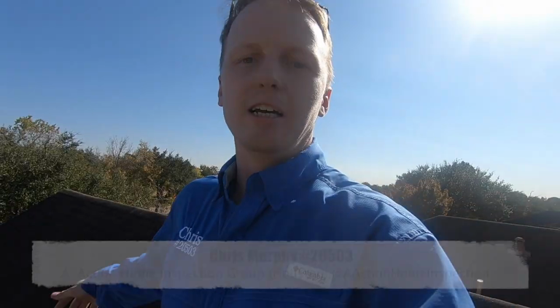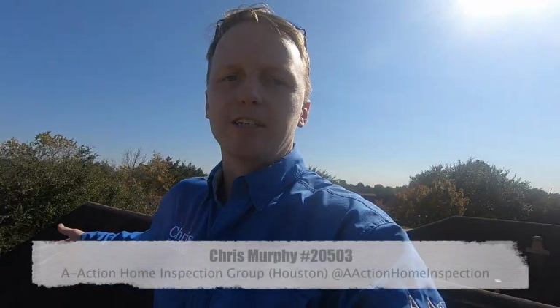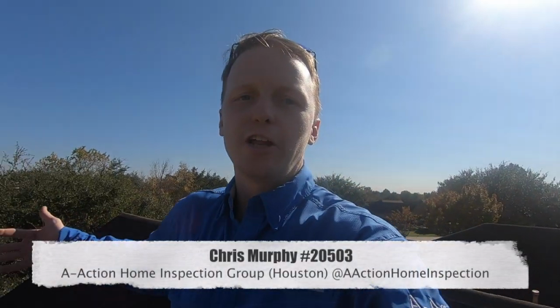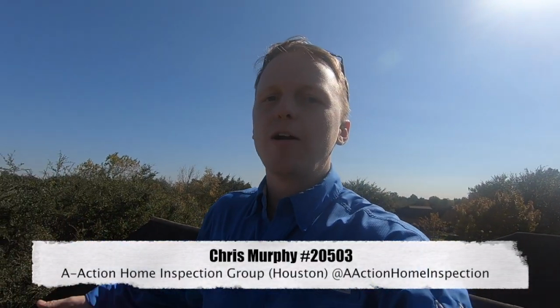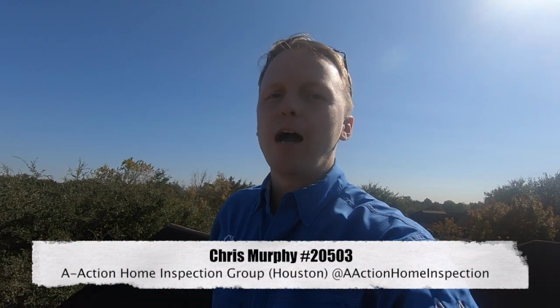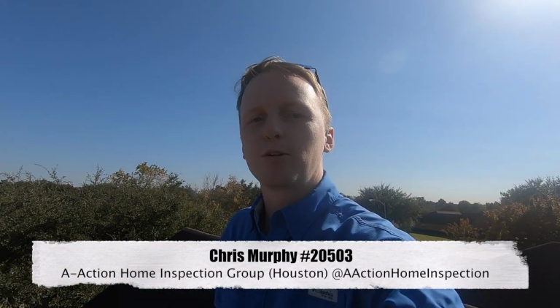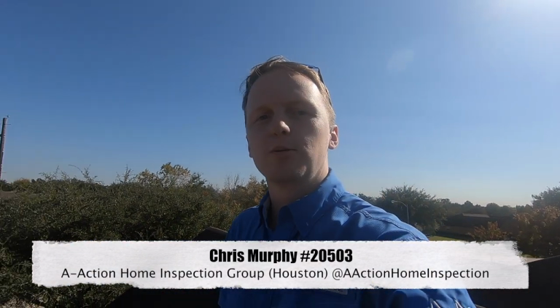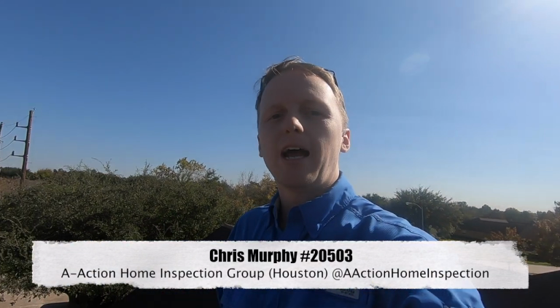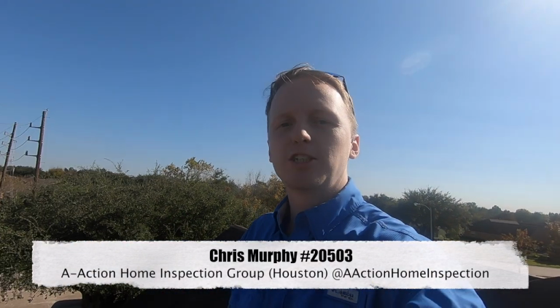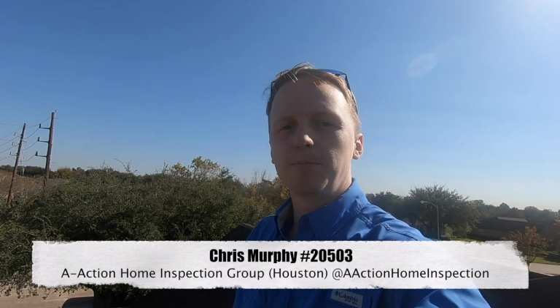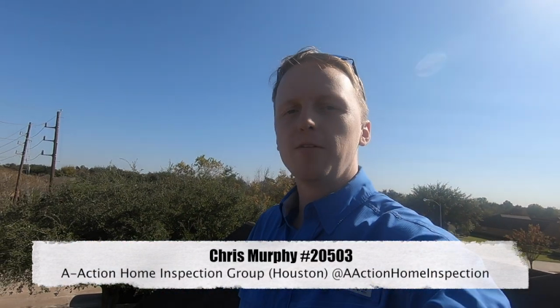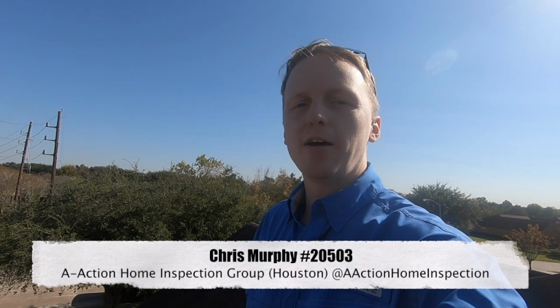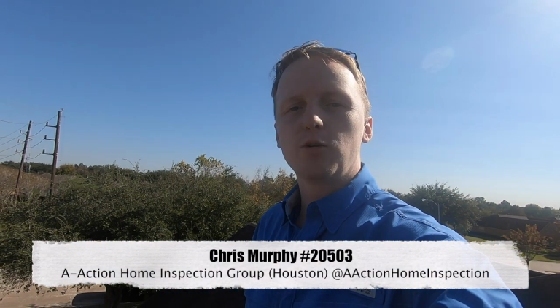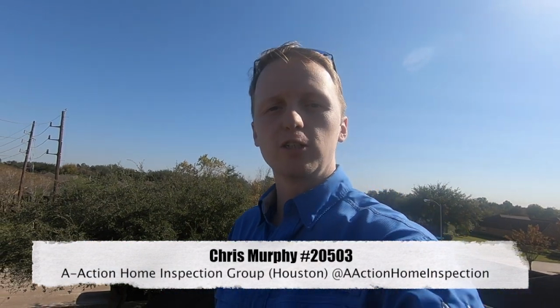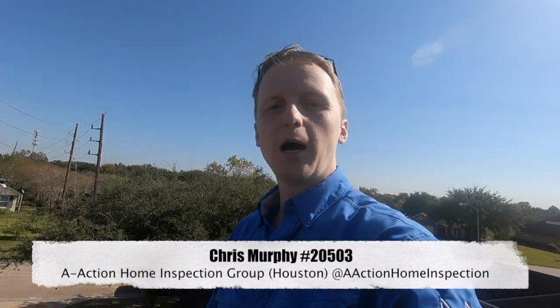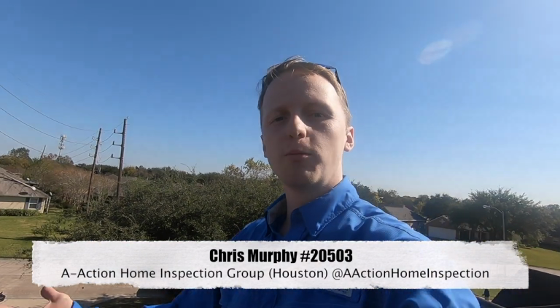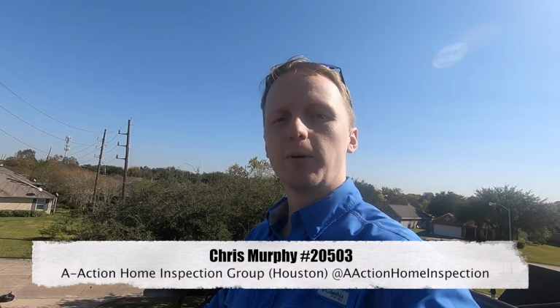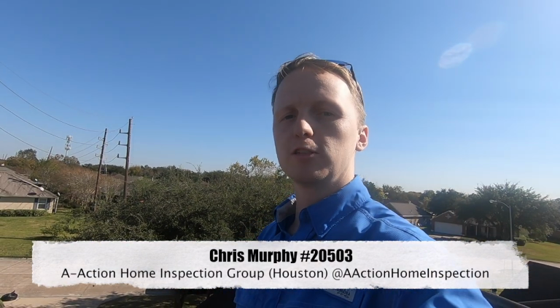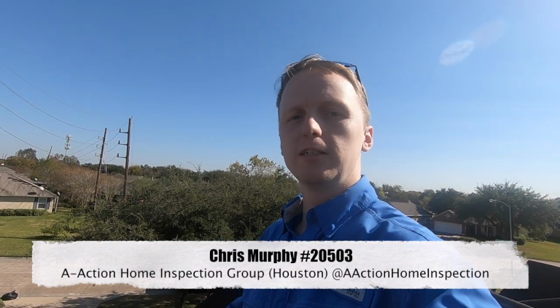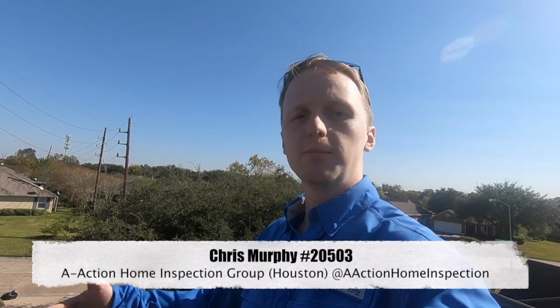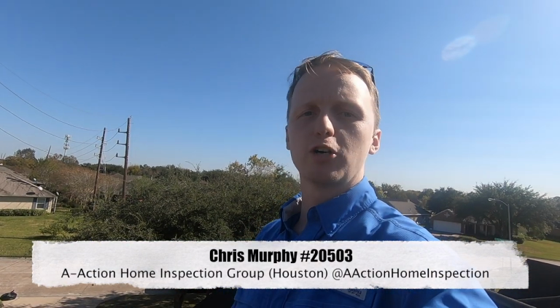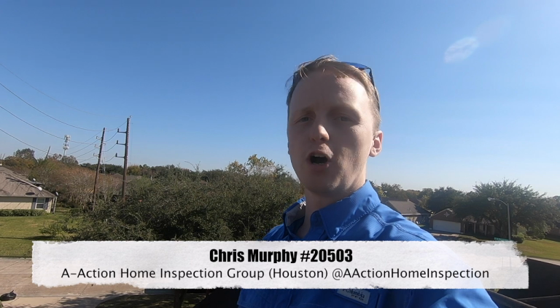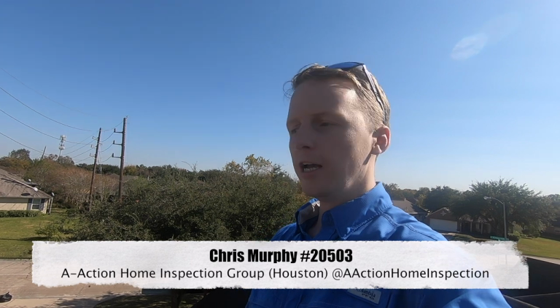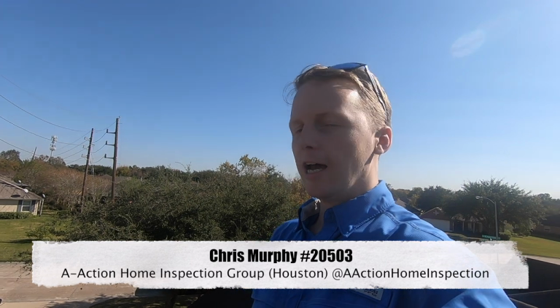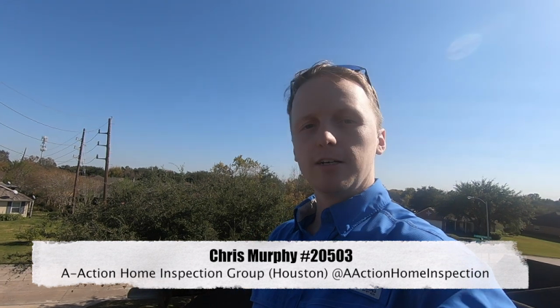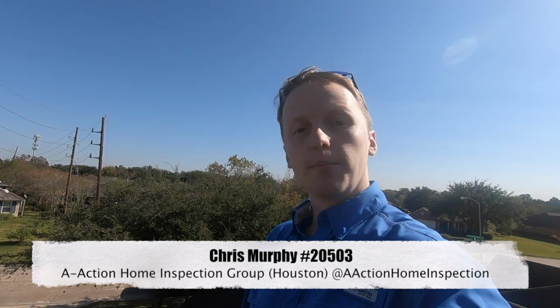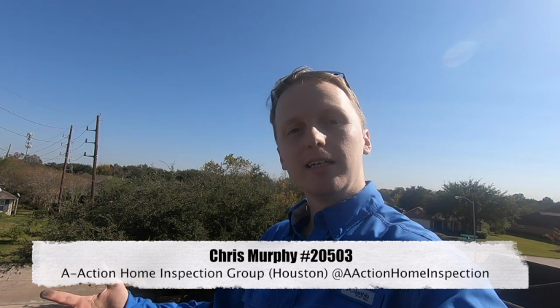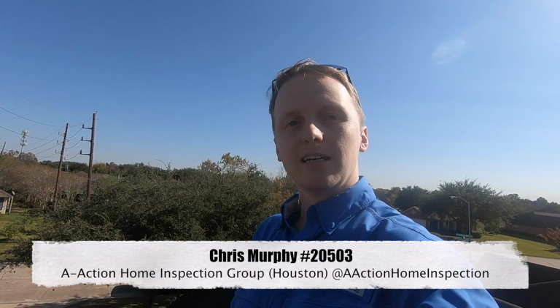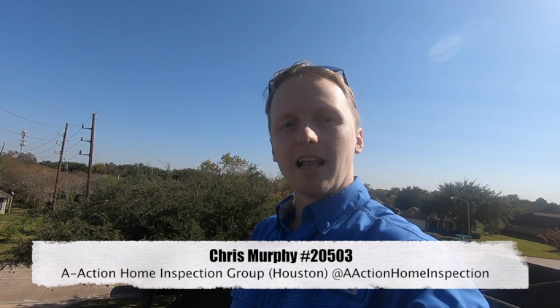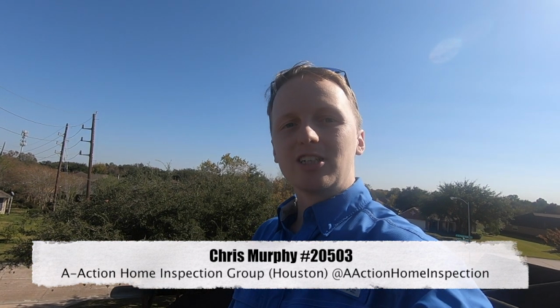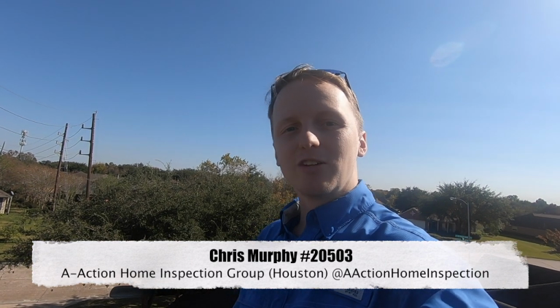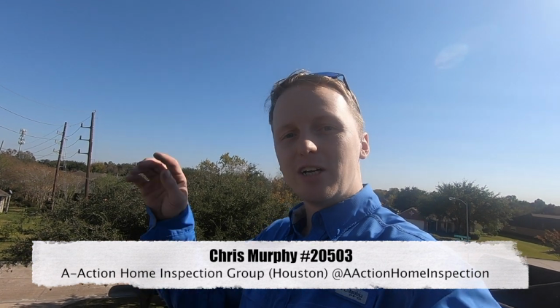That's another great find with Chris with A-Action. If you have any questions about home inspections, please give me a call, and please like and share the video.